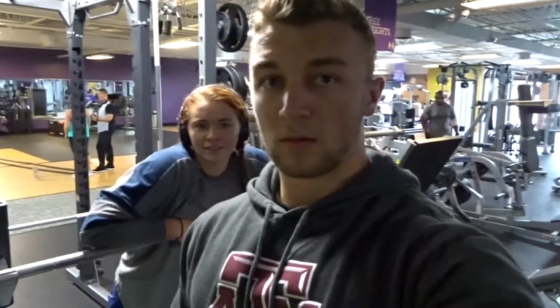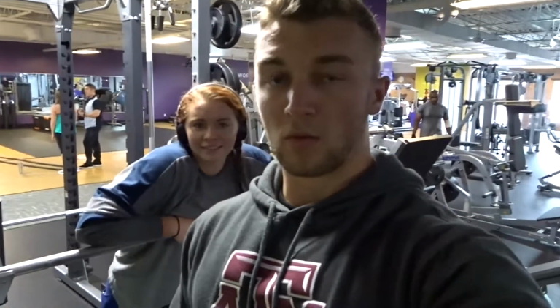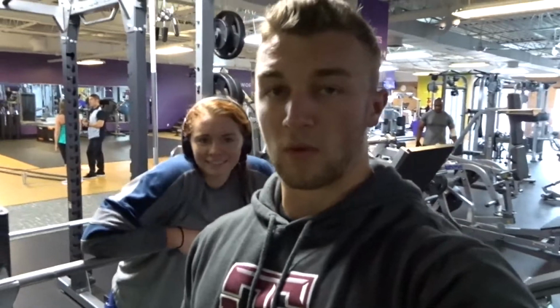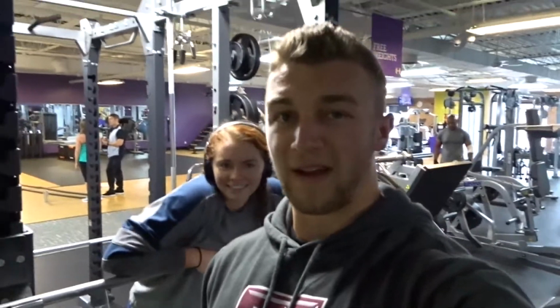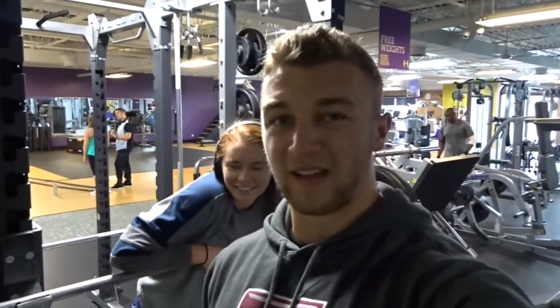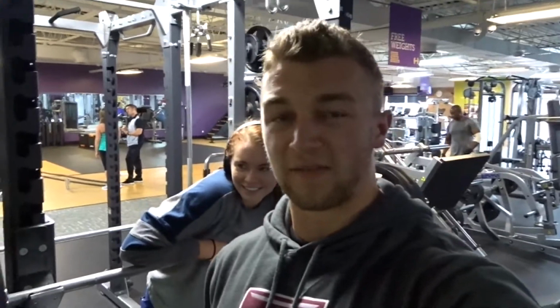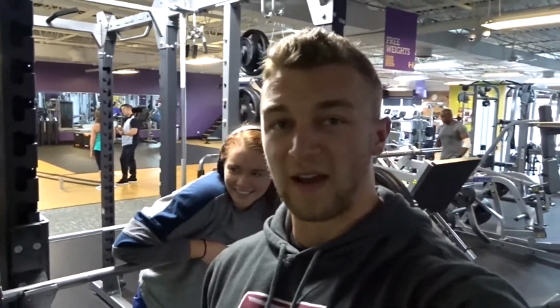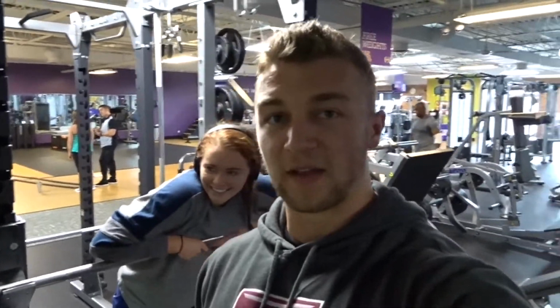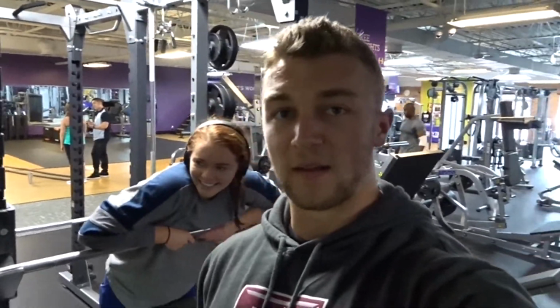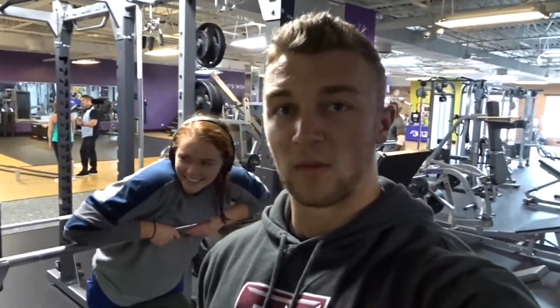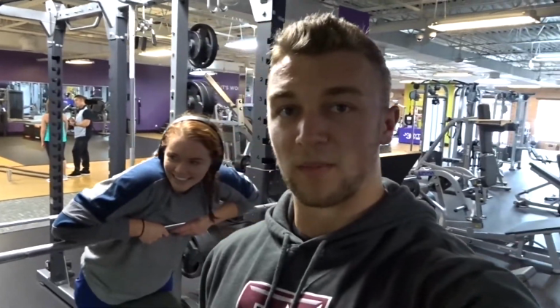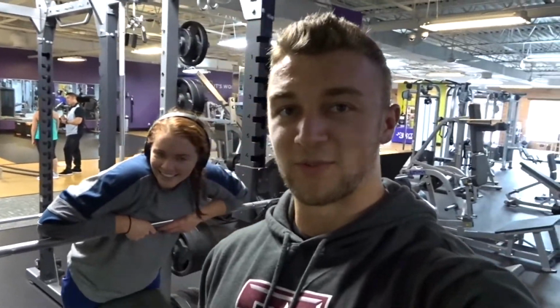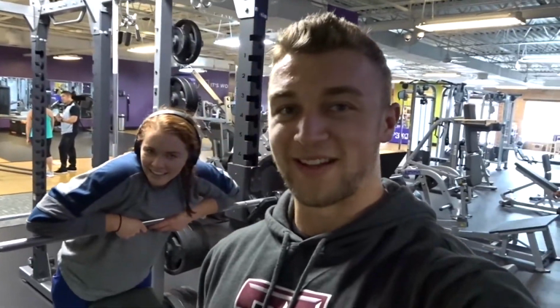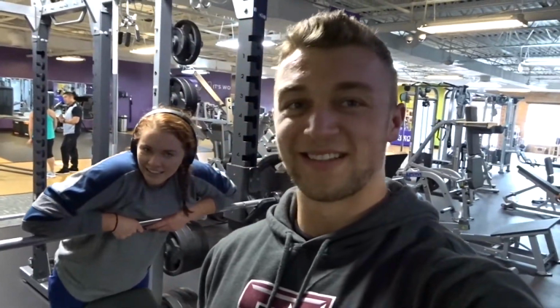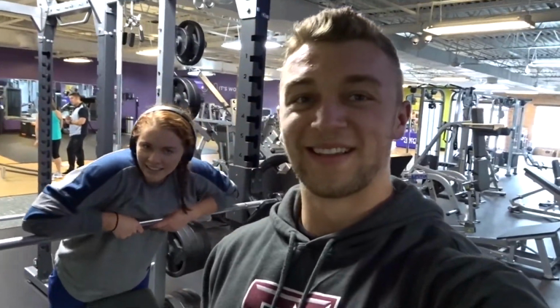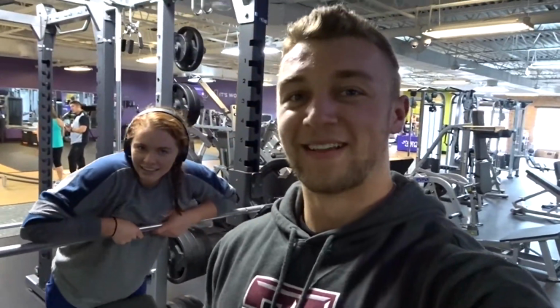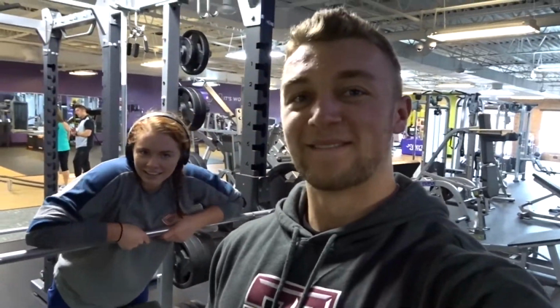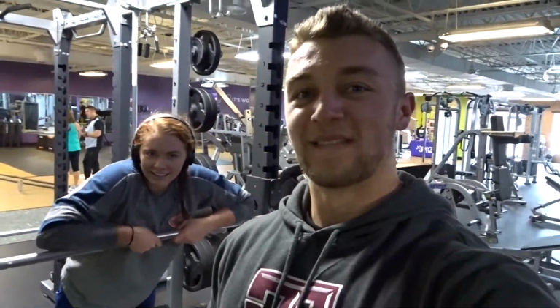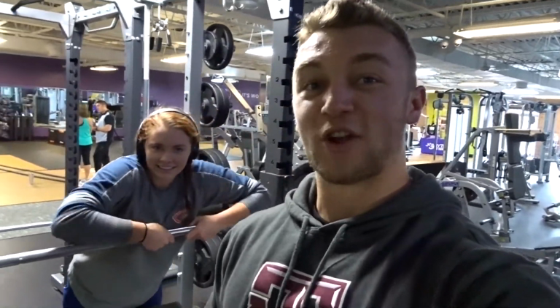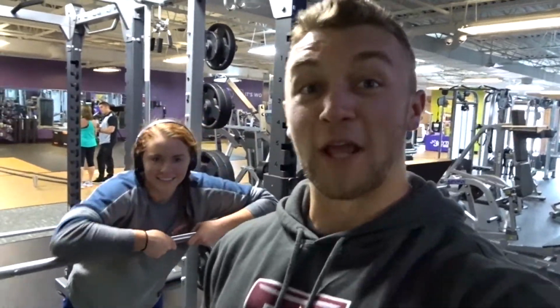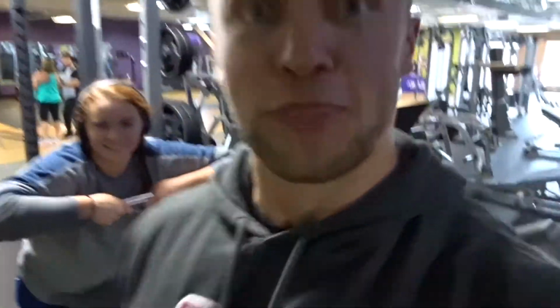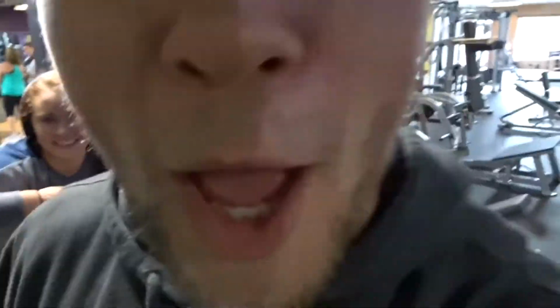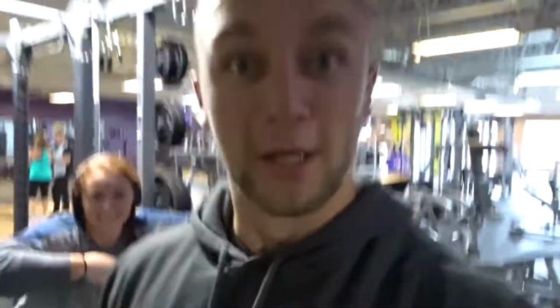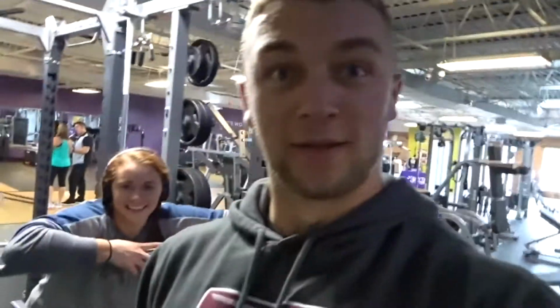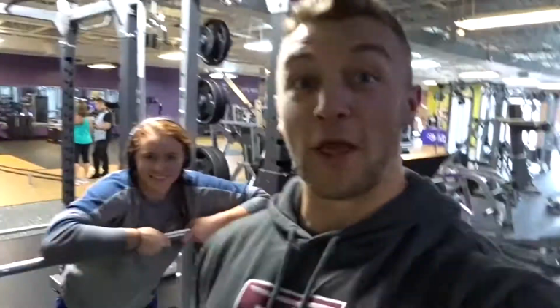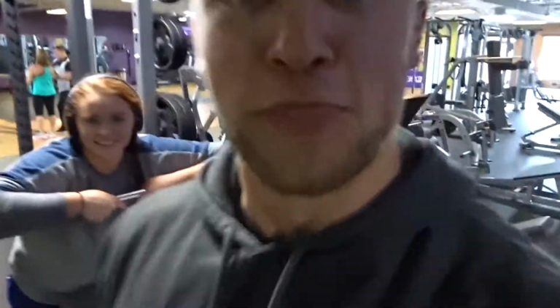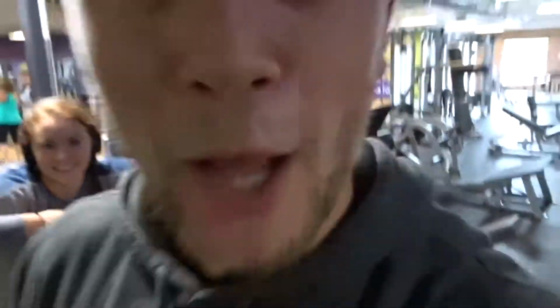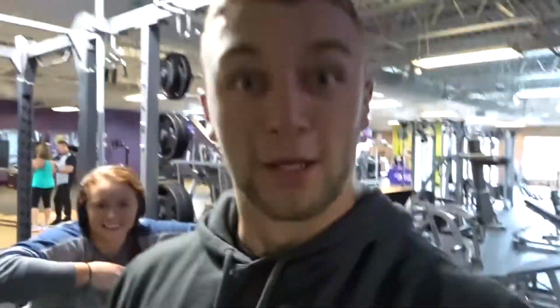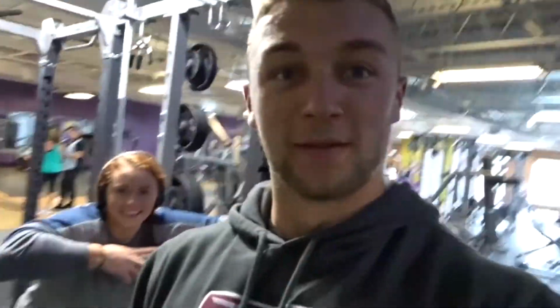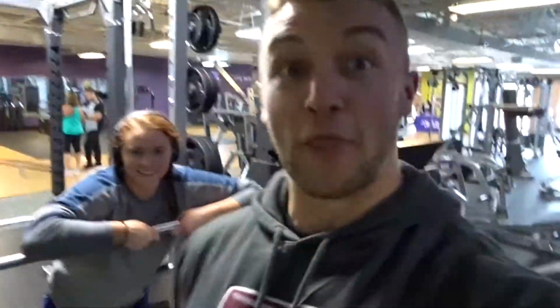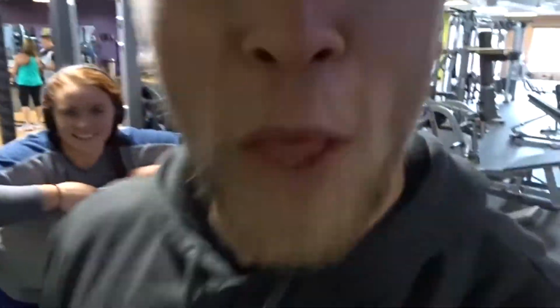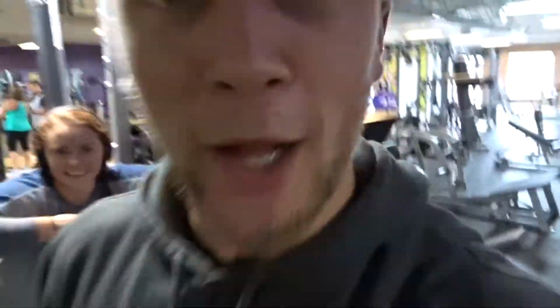We're doing five sets of five incline barbell bench press. Trying to get thick.